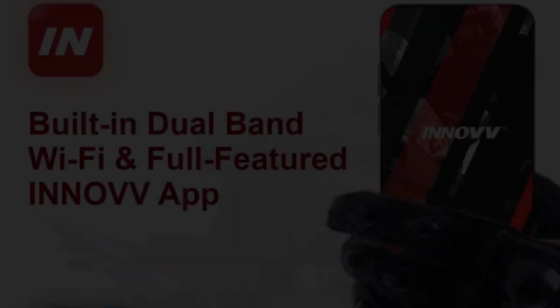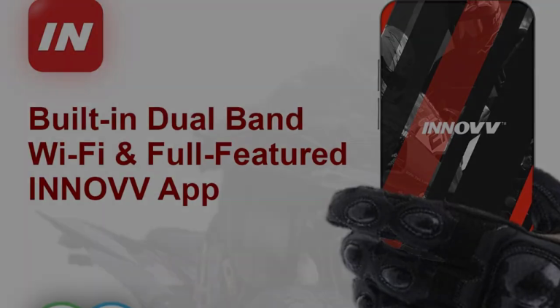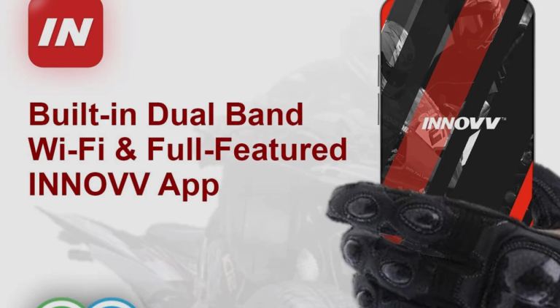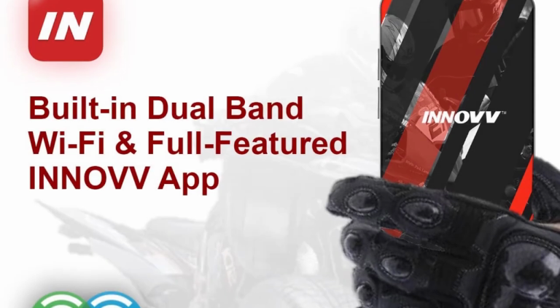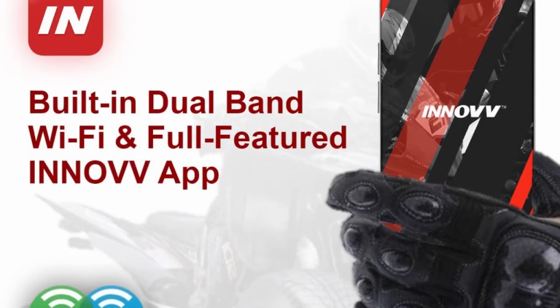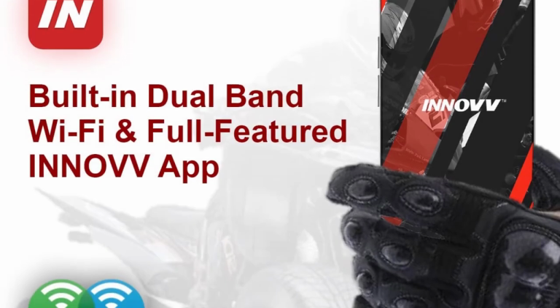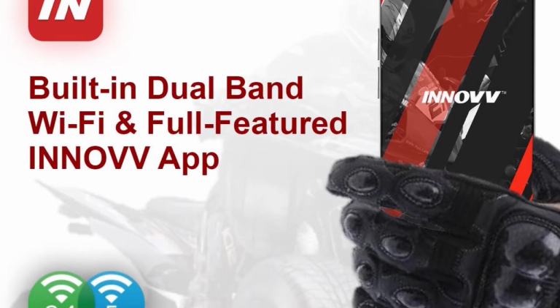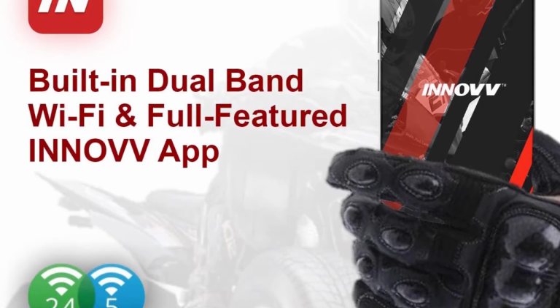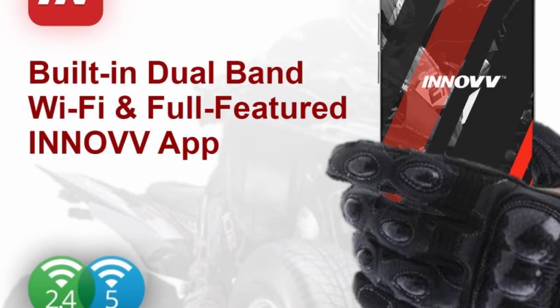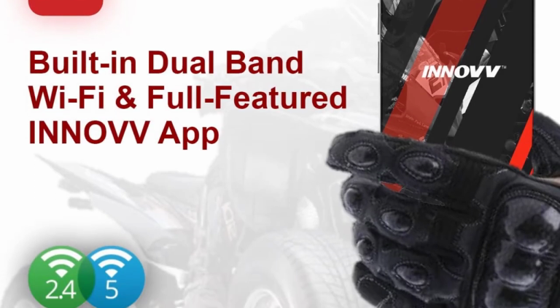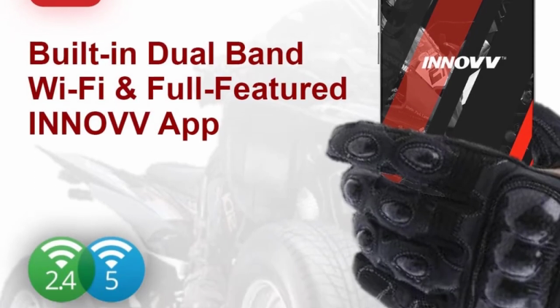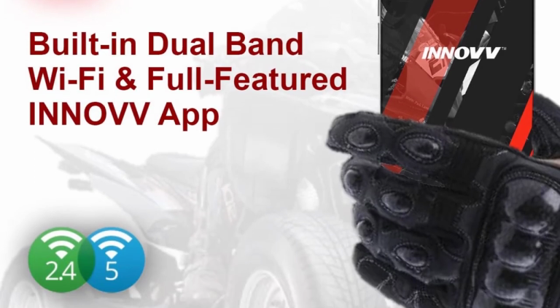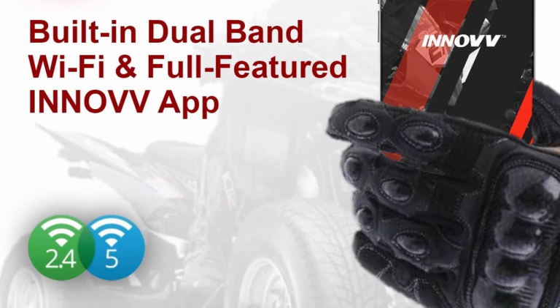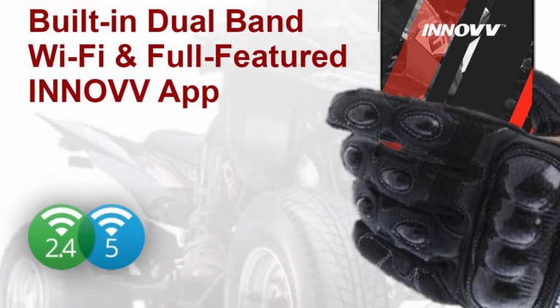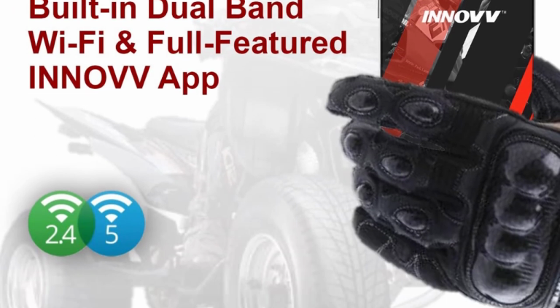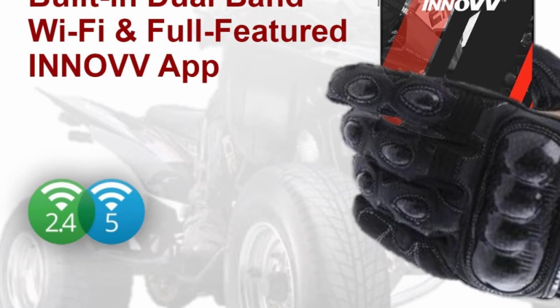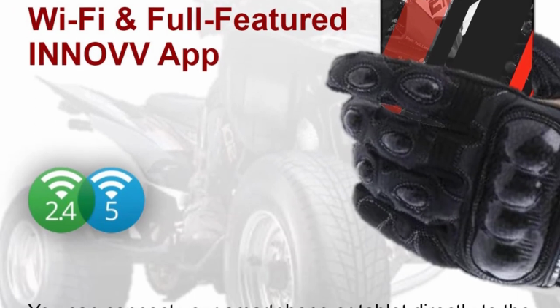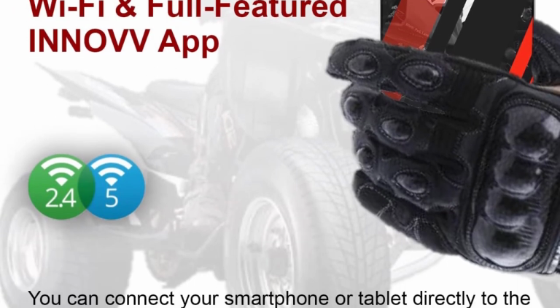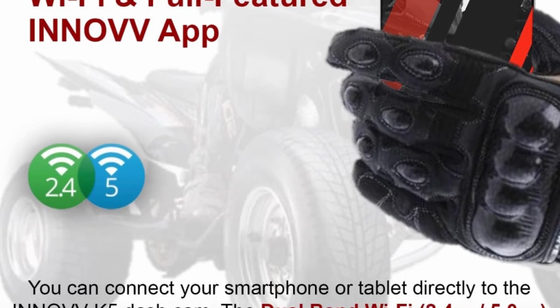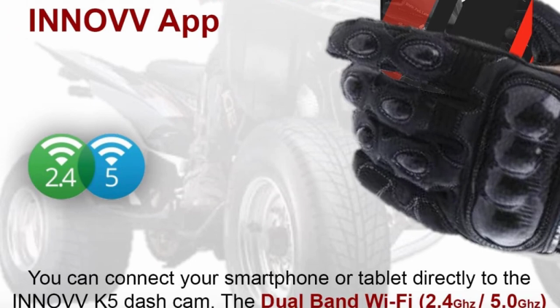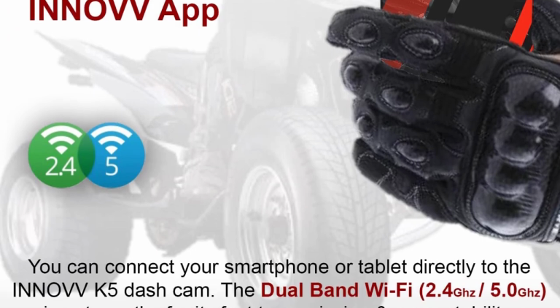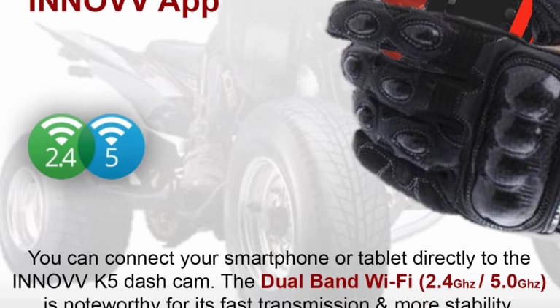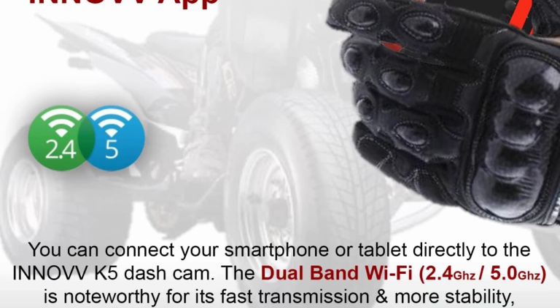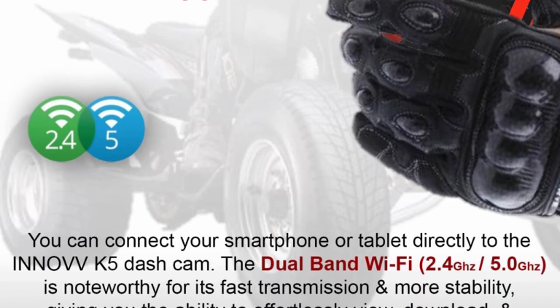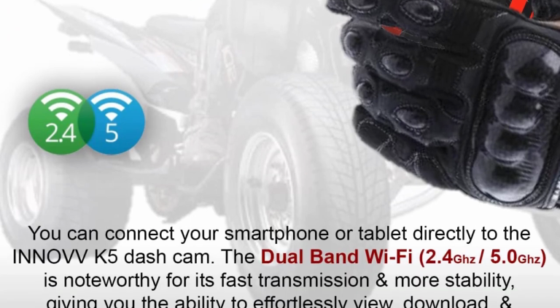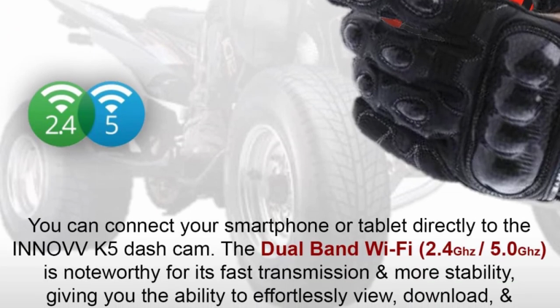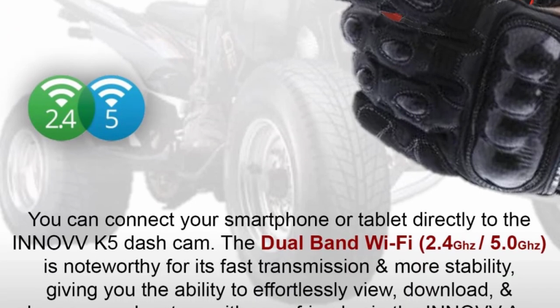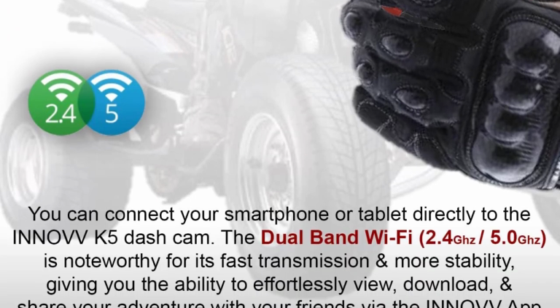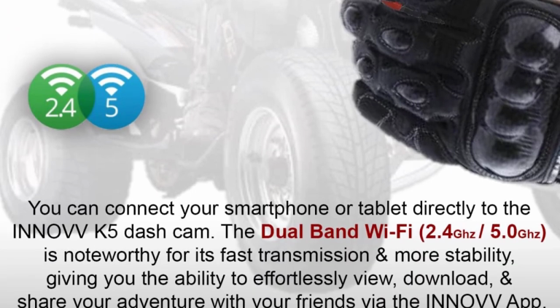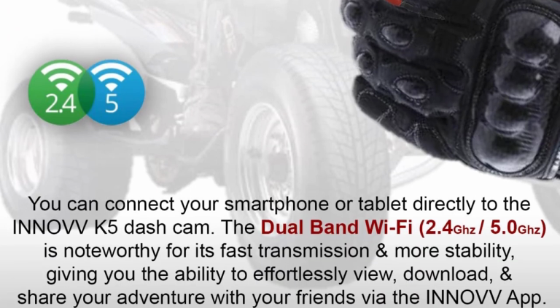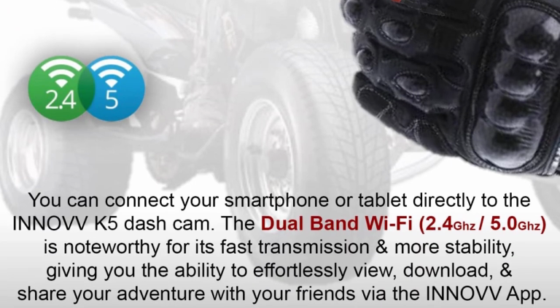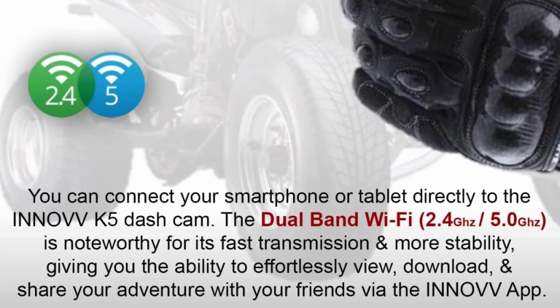No card is included with the package, so plan ahead and buy the largest, highest-quality card you can.